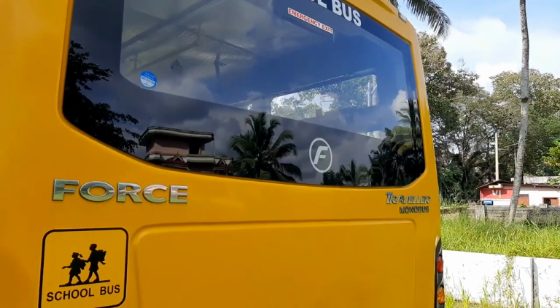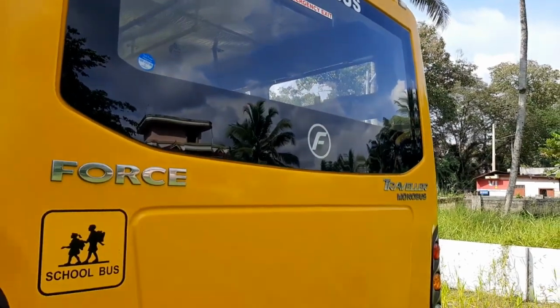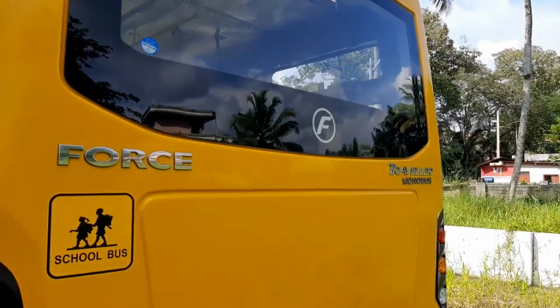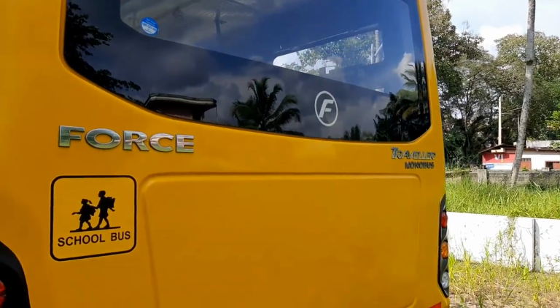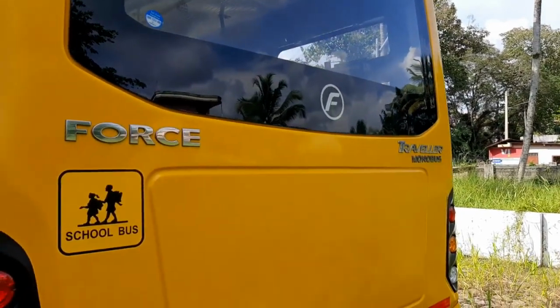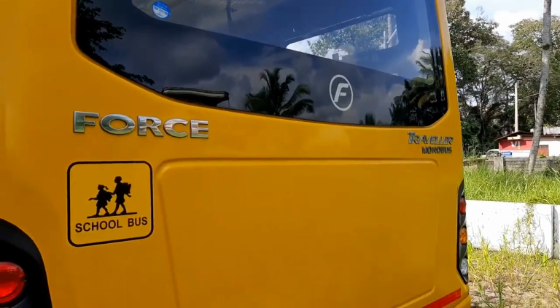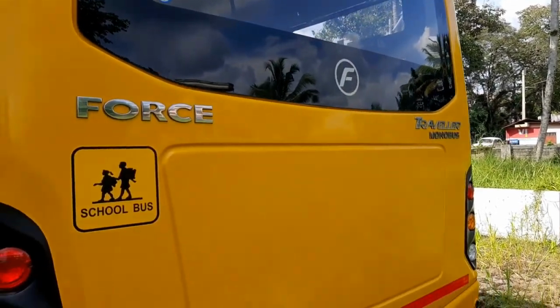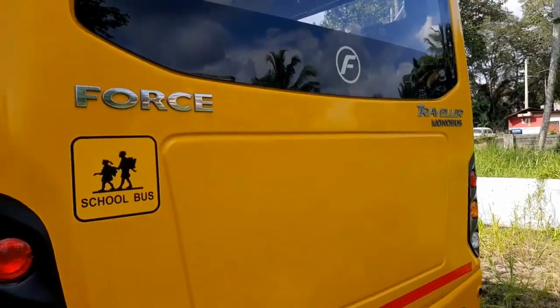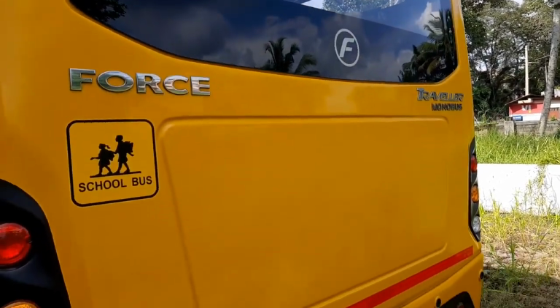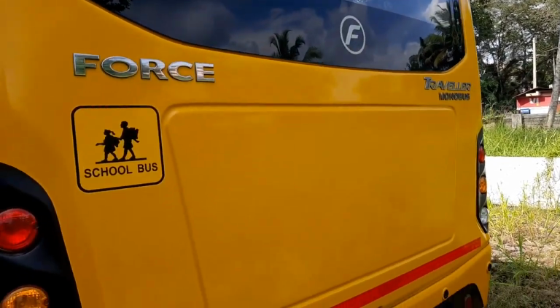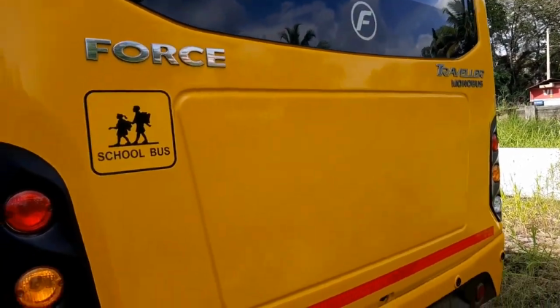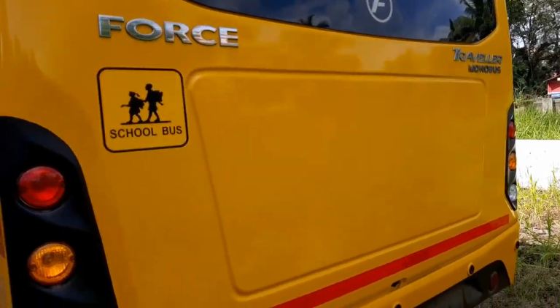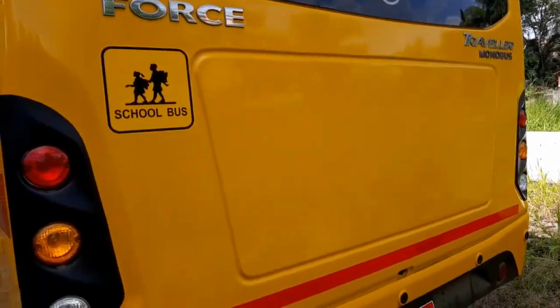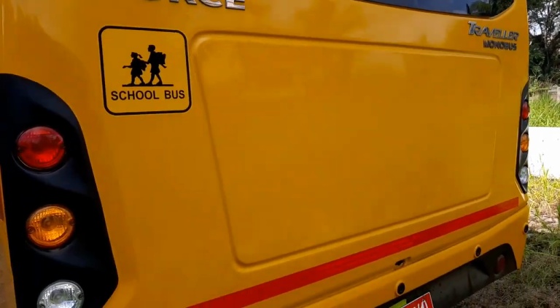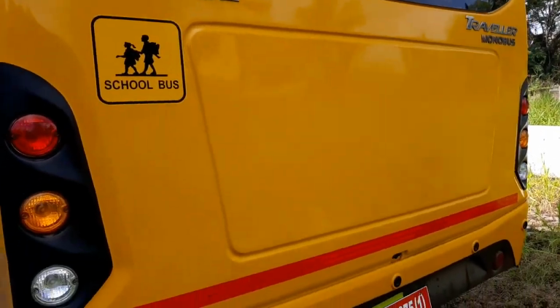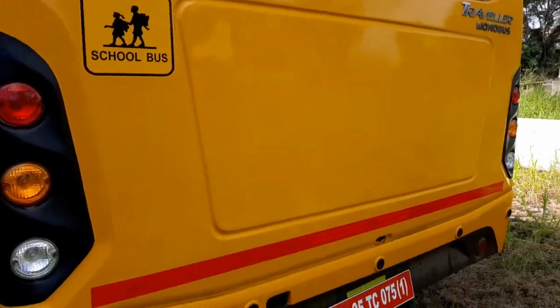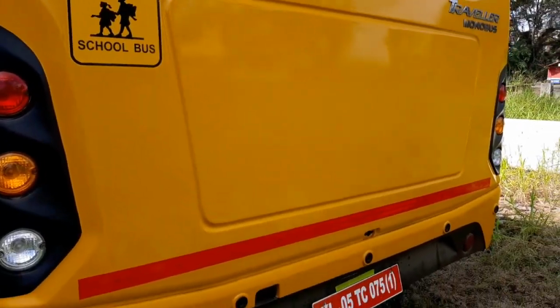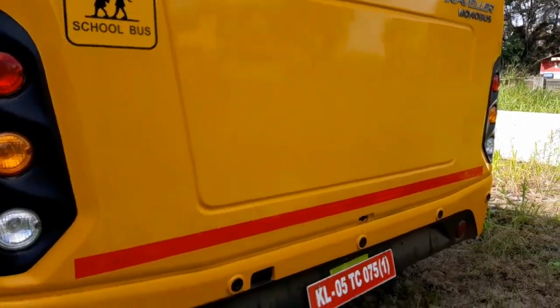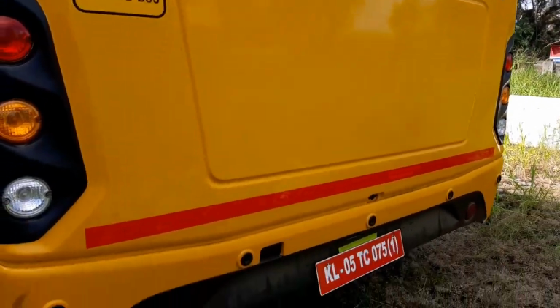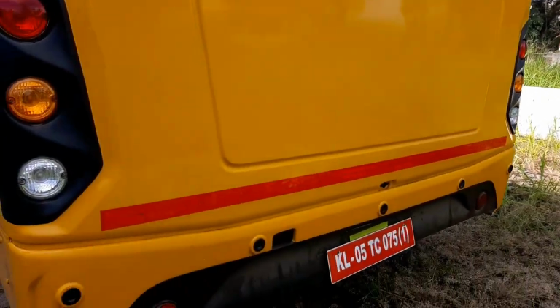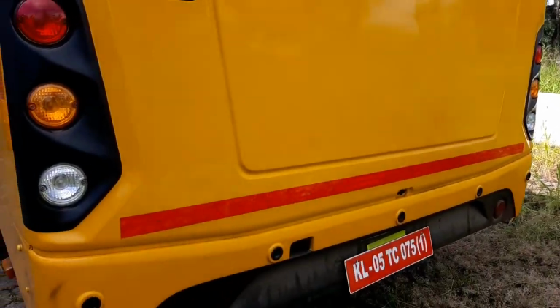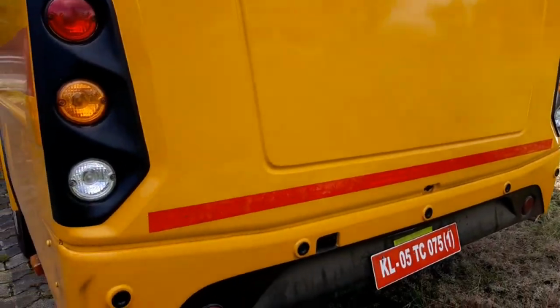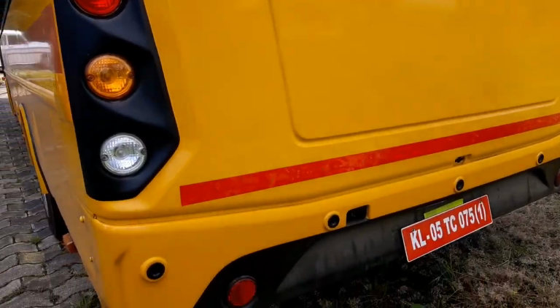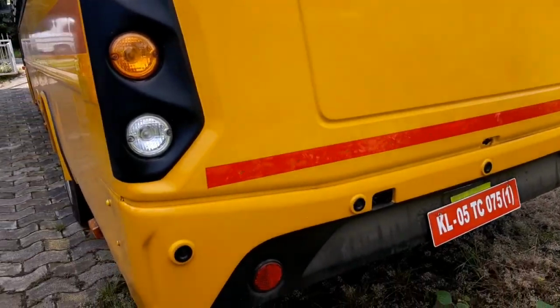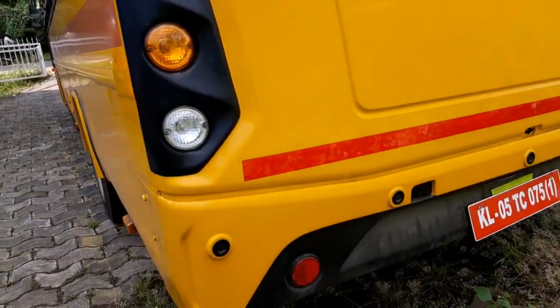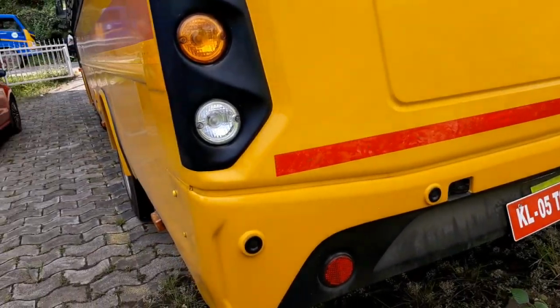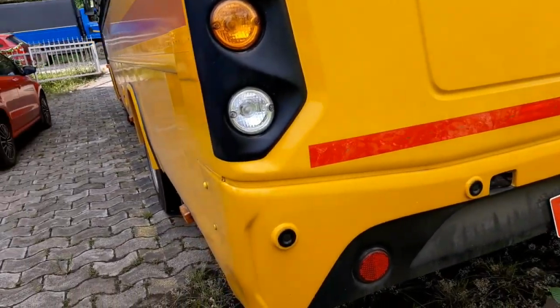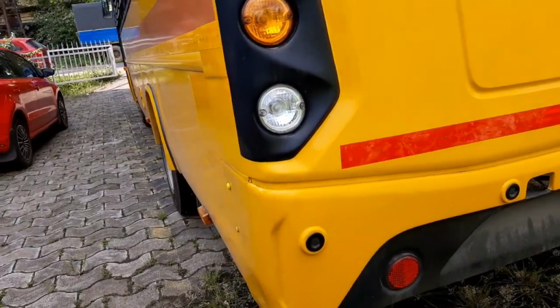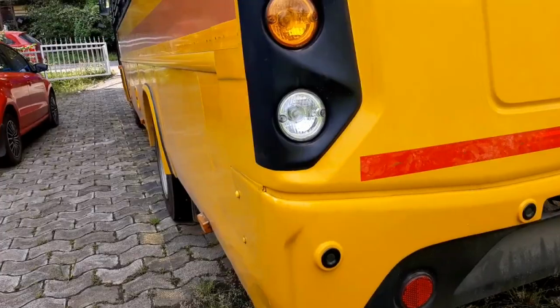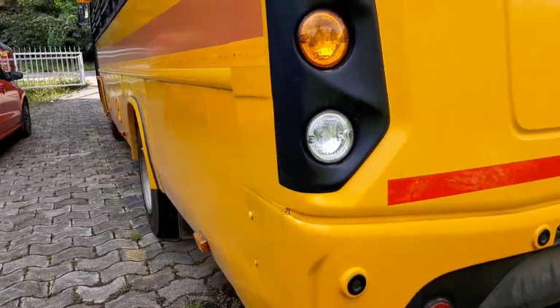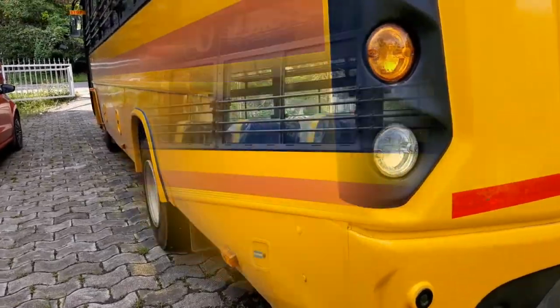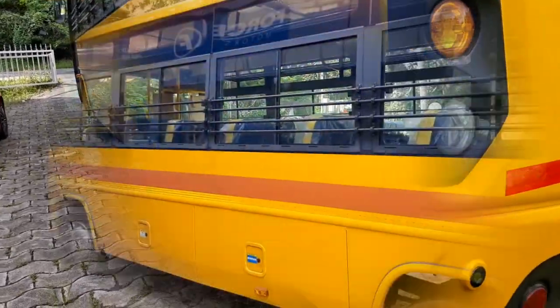Force Traveler Monobus Scholar comes with a 3-year or 3 lakh km warranty.